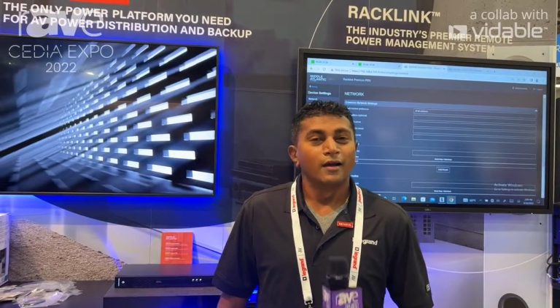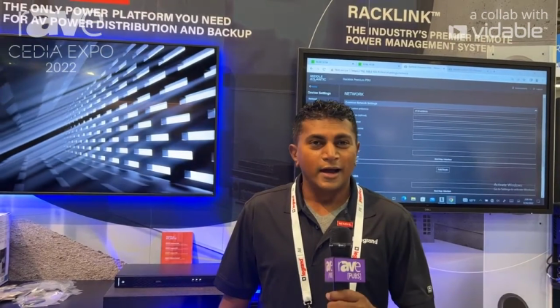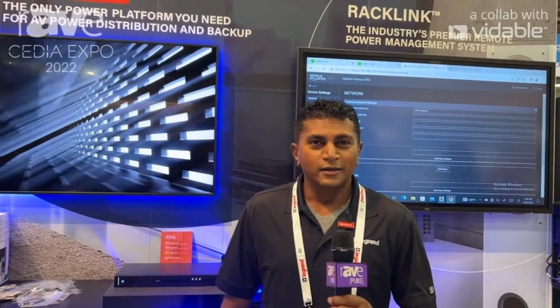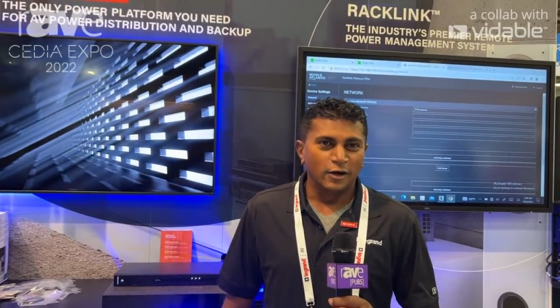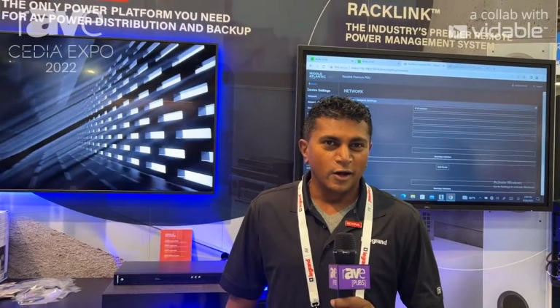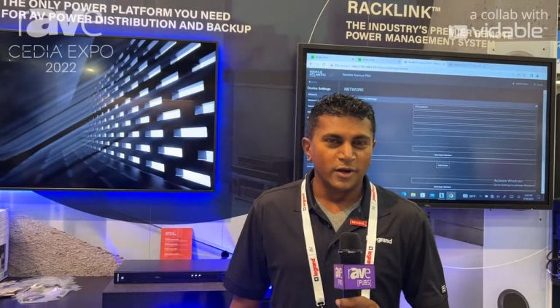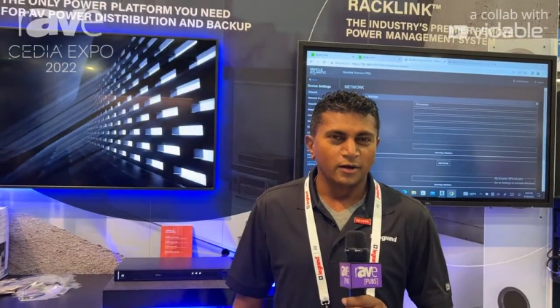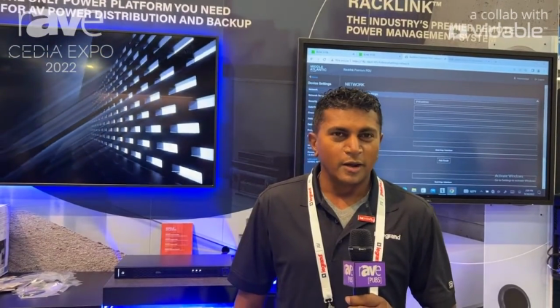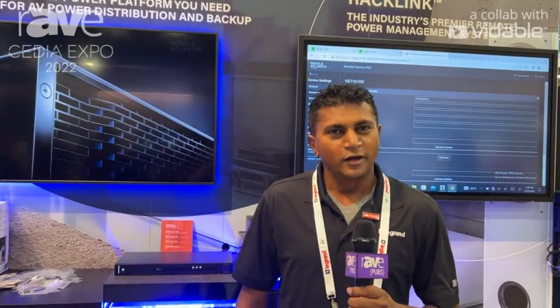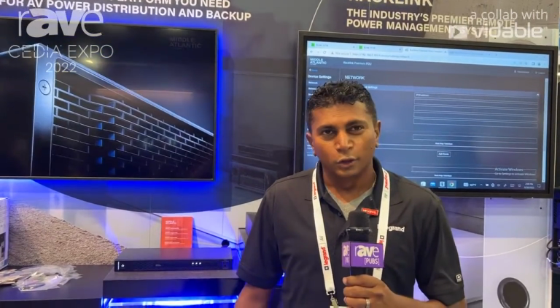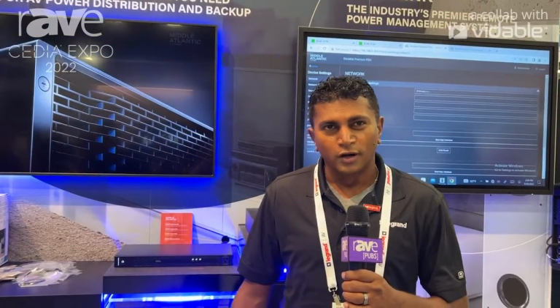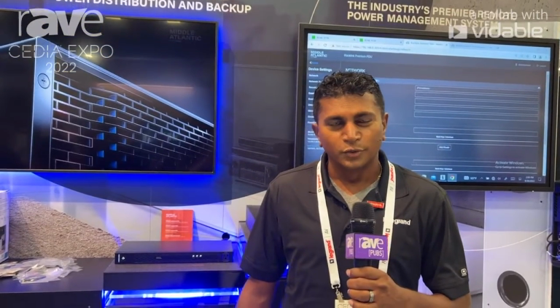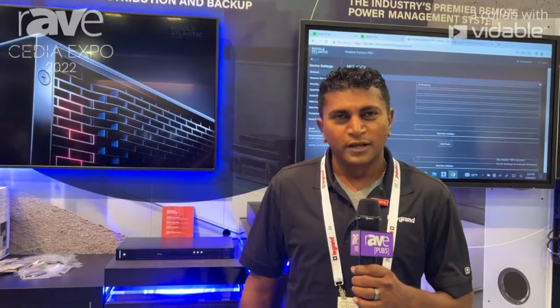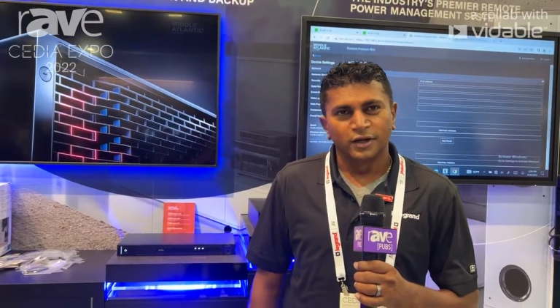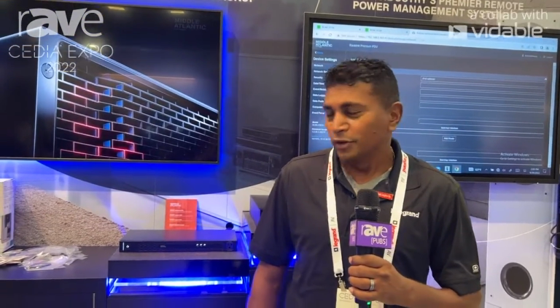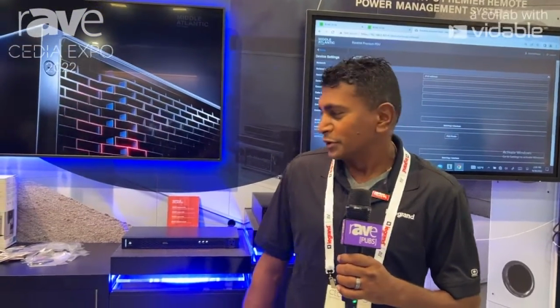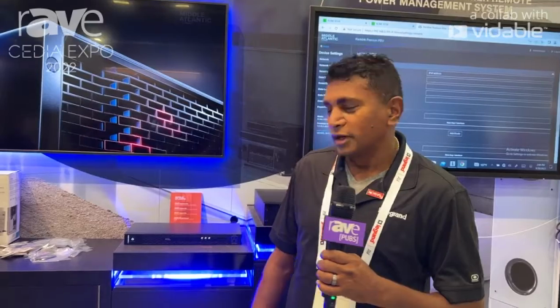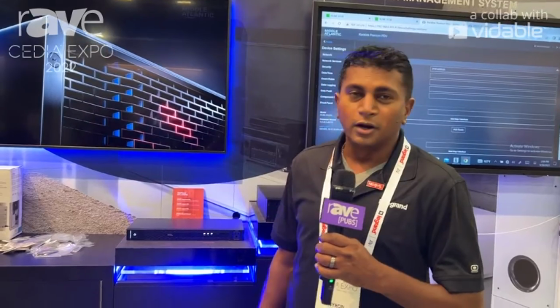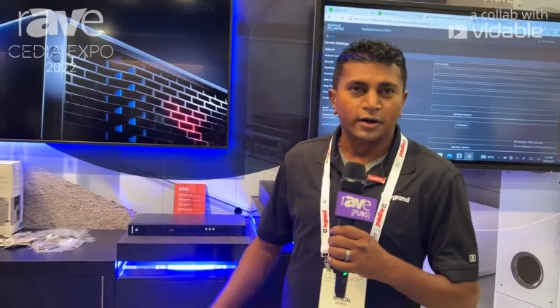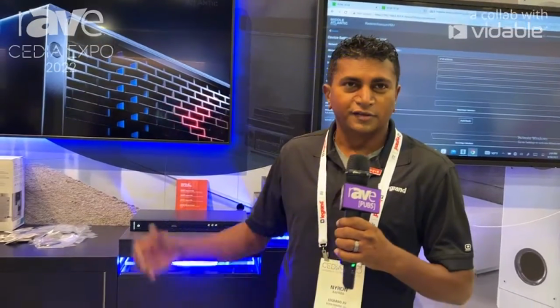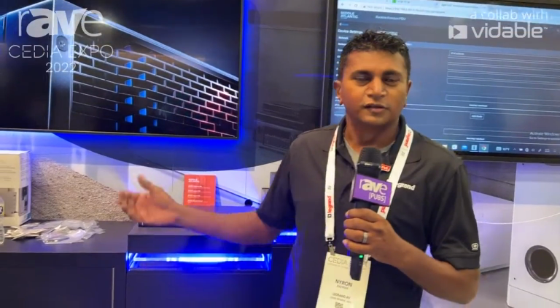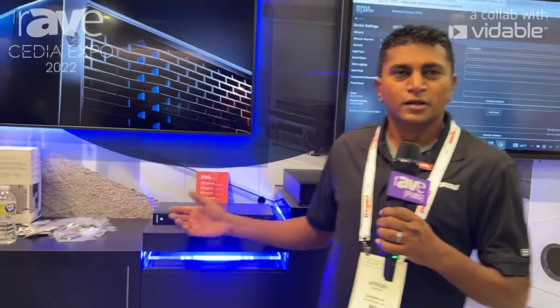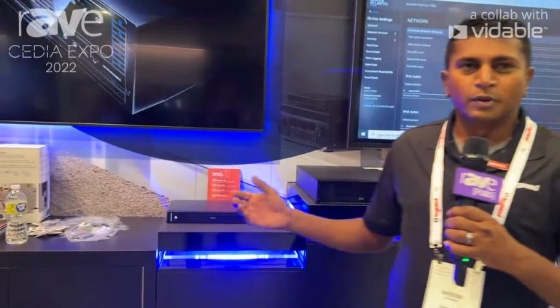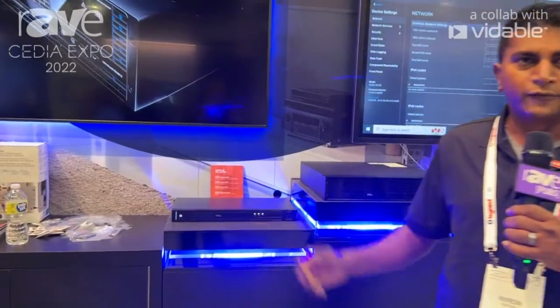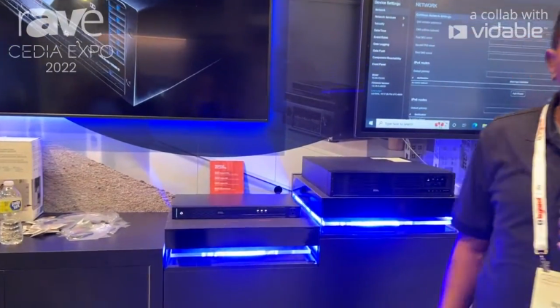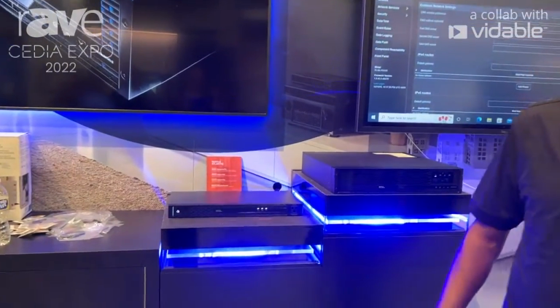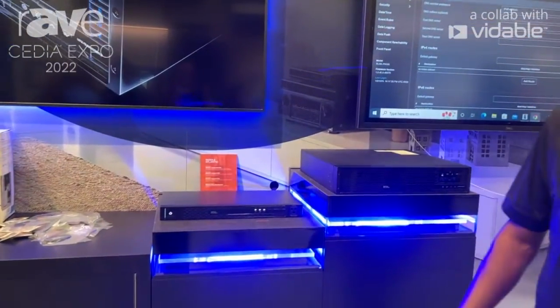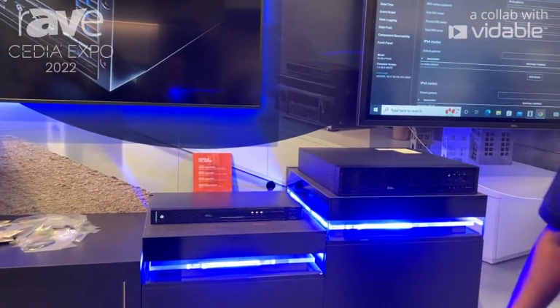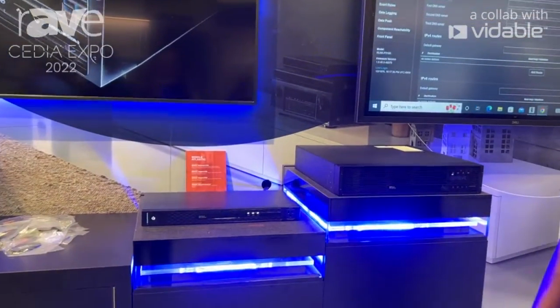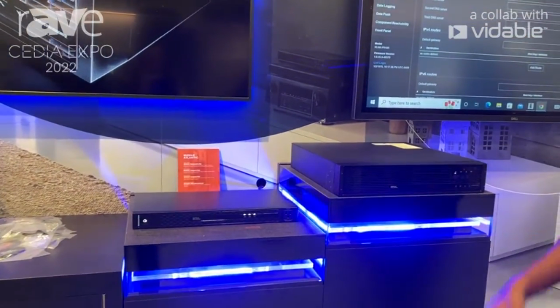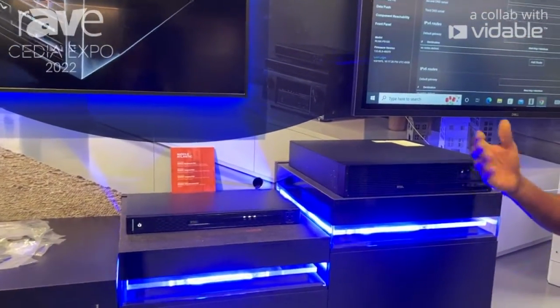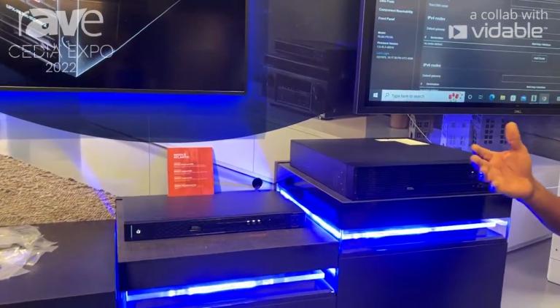Hi, Nairon Karam here. I'm here at the Legrand booth and today we're going to be talking about our Nexus platform for power products.